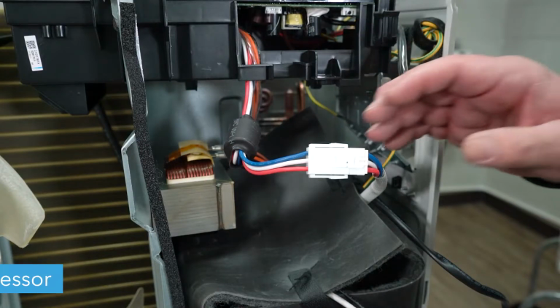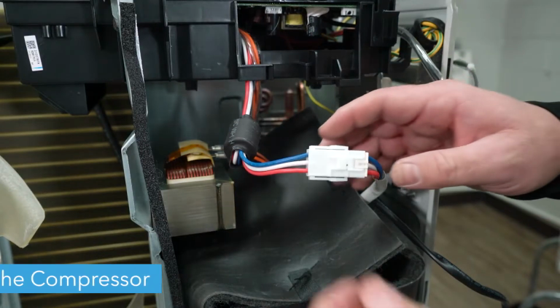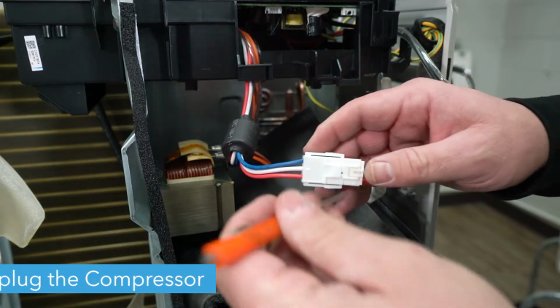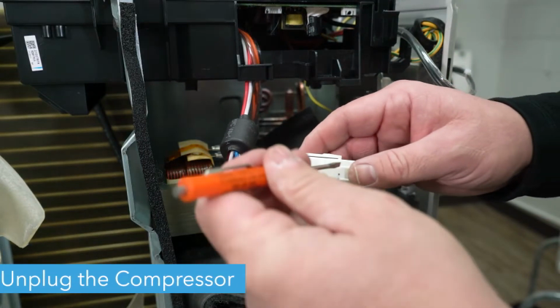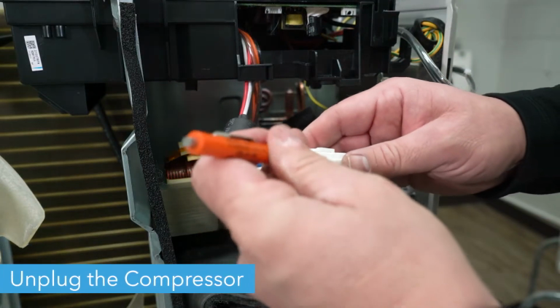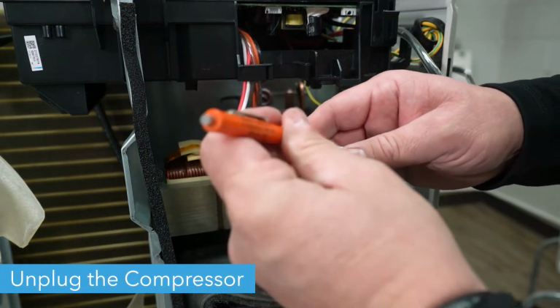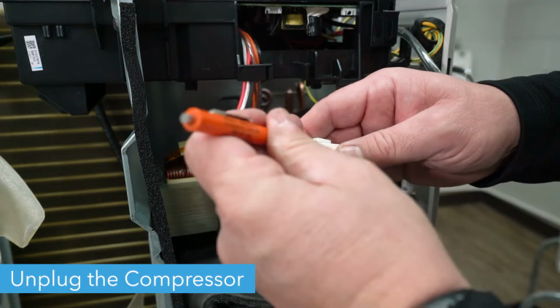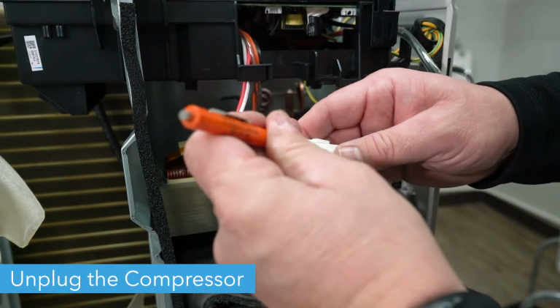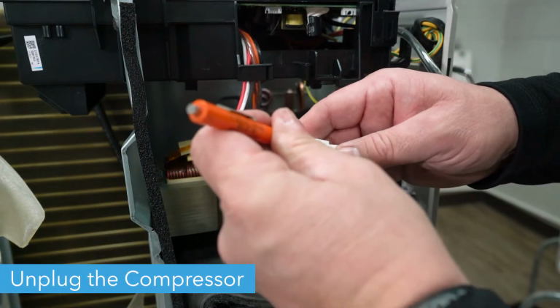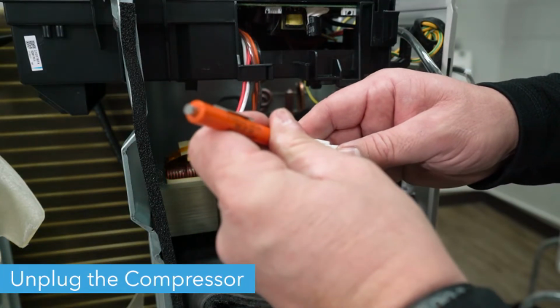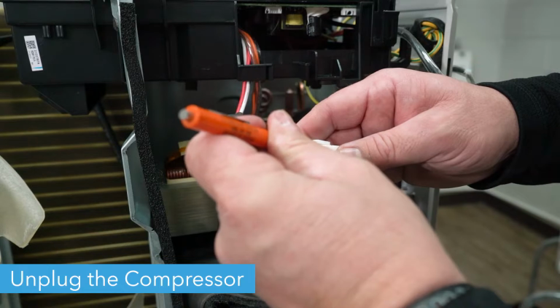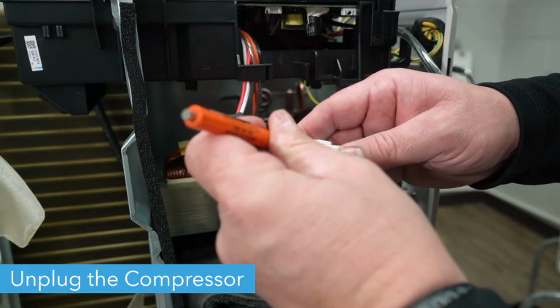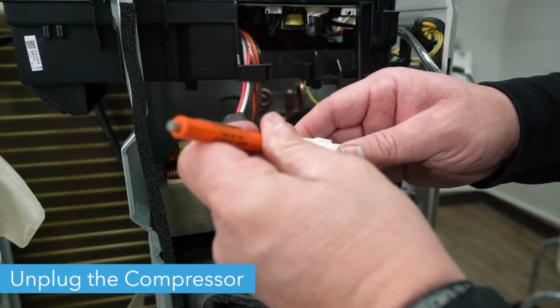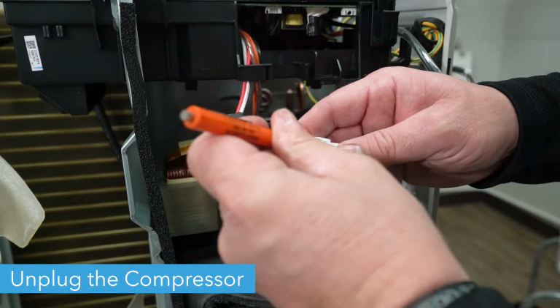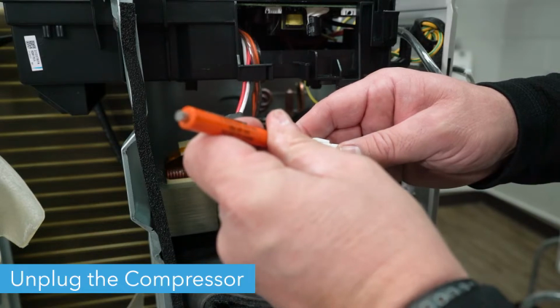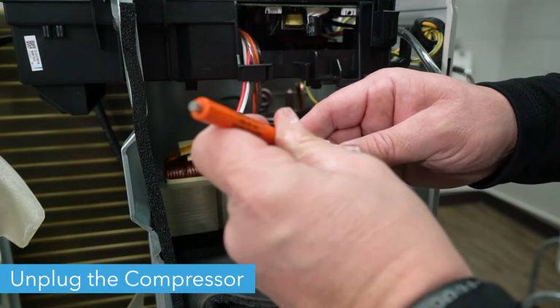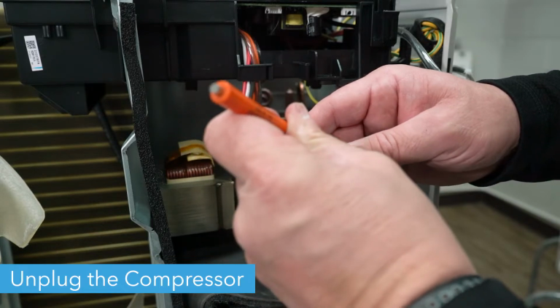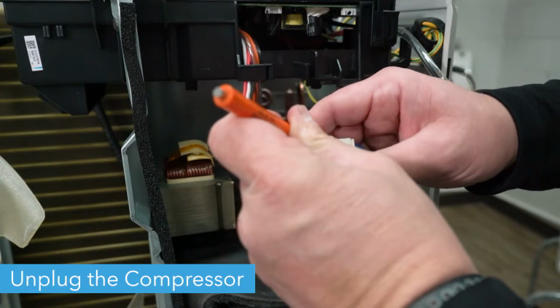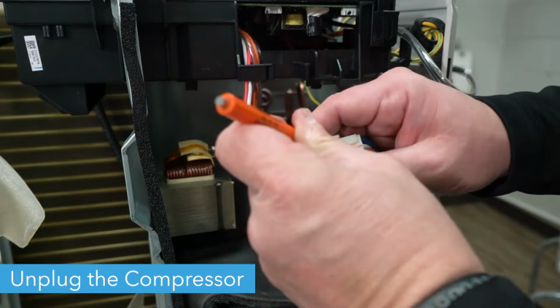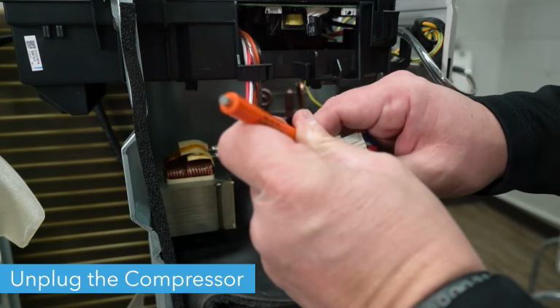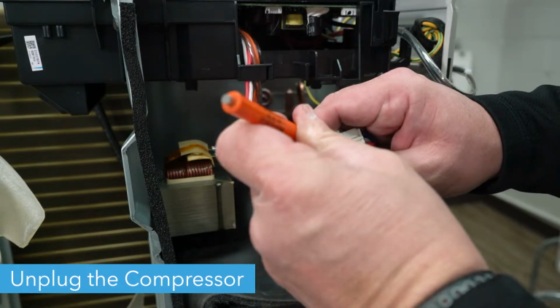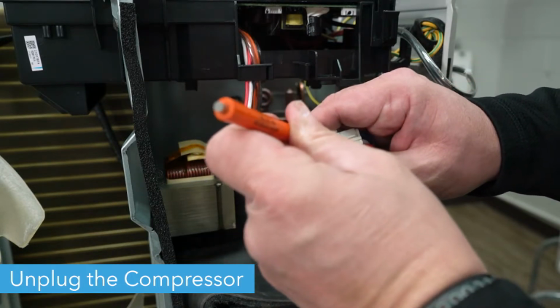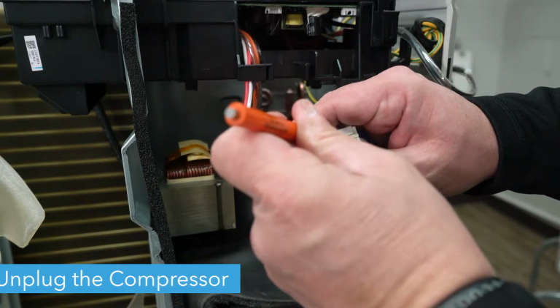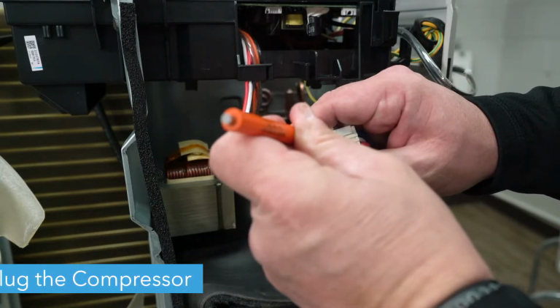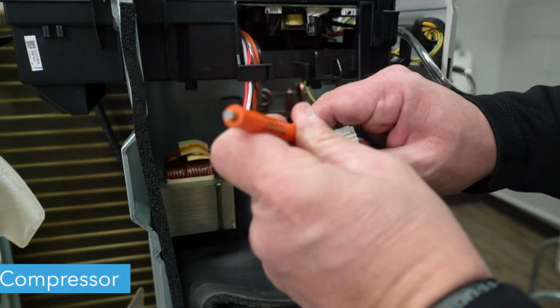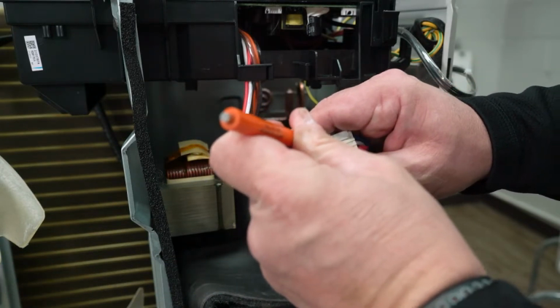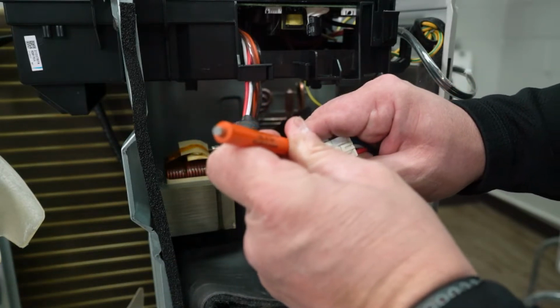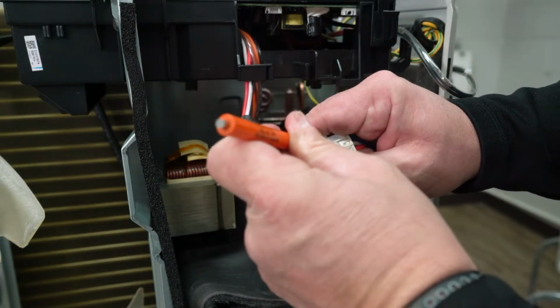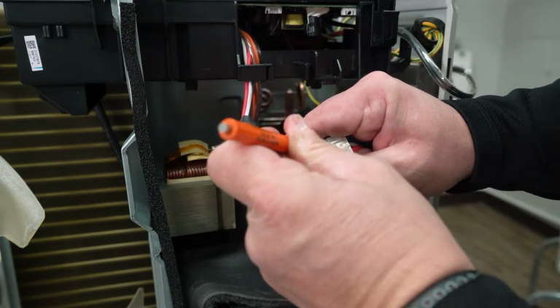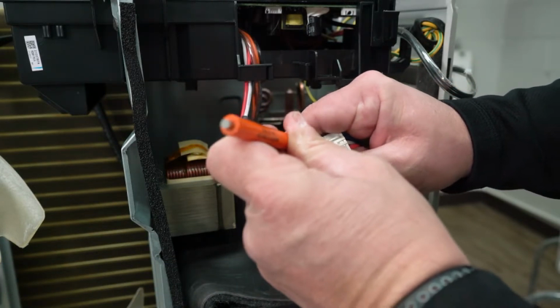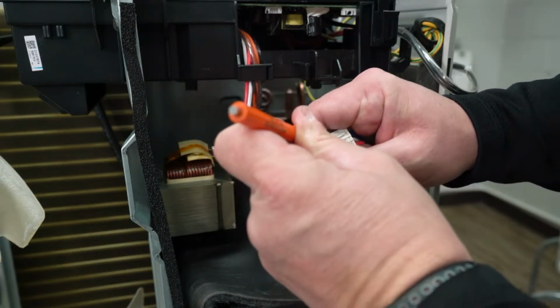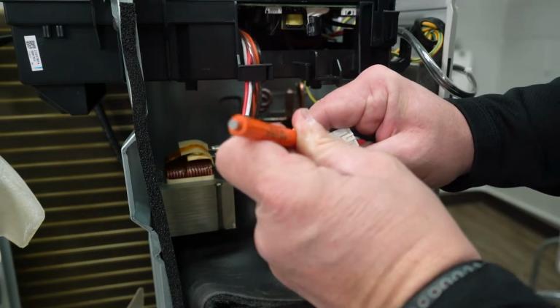Unplug the compressor. Use a thin screwdriver to push the clip holding the plug in place, then pull it free.